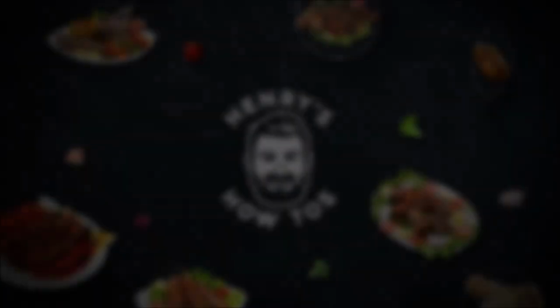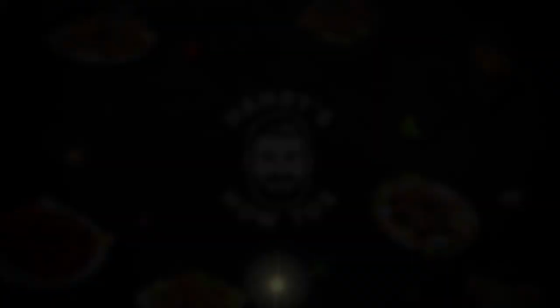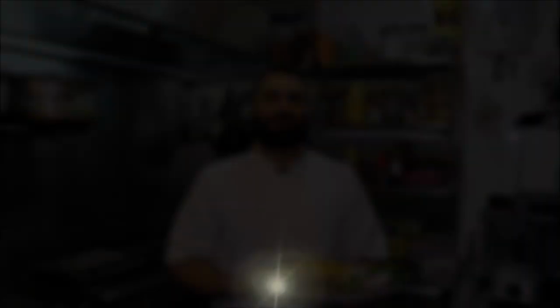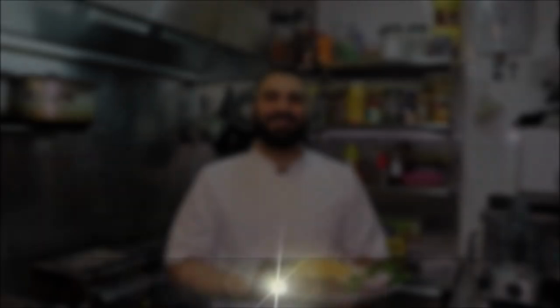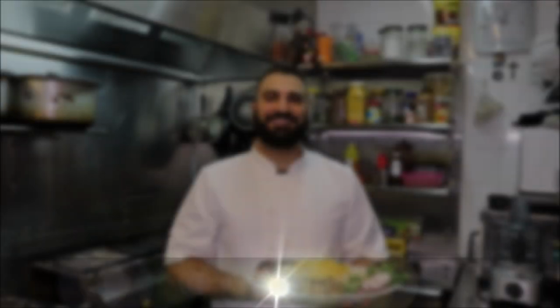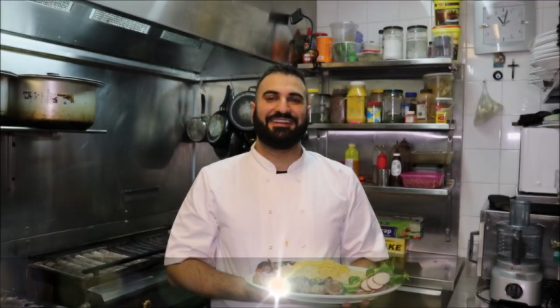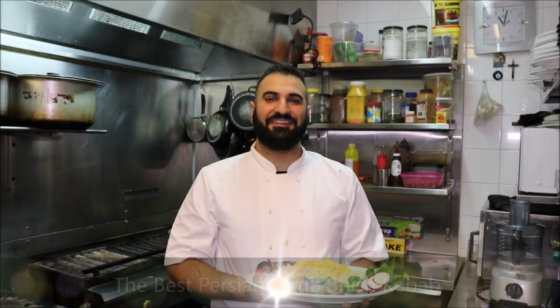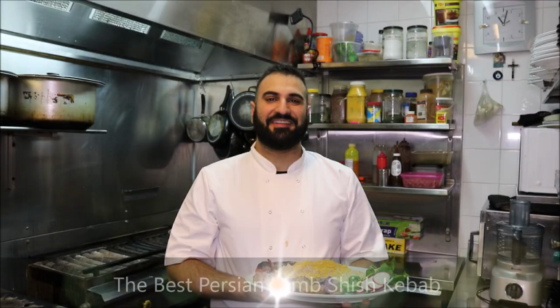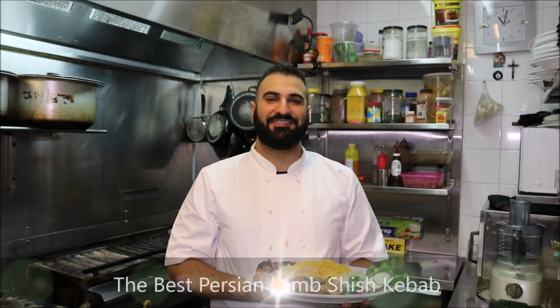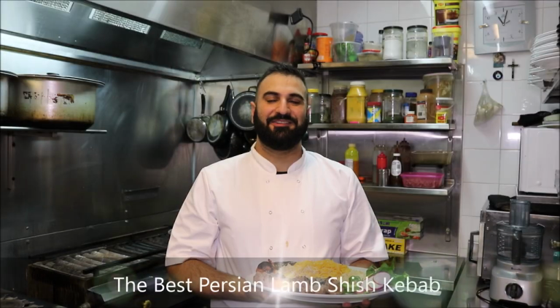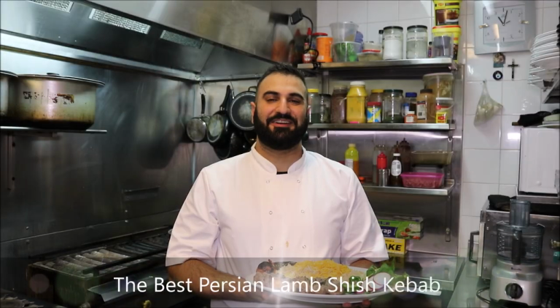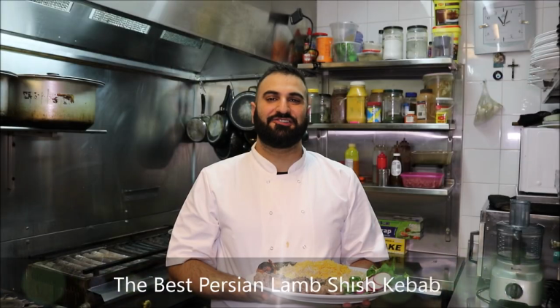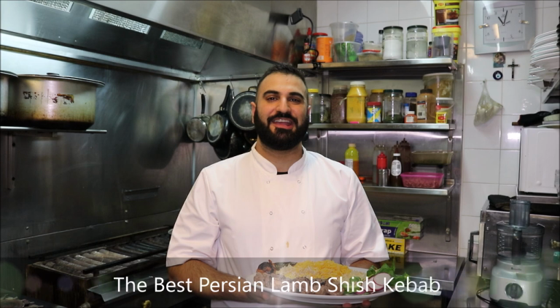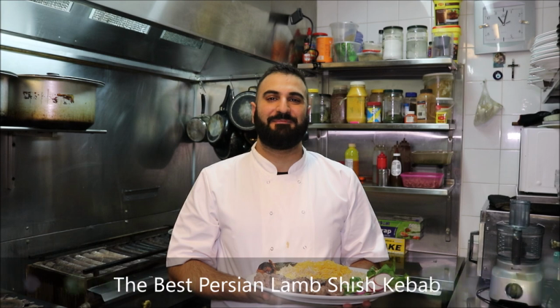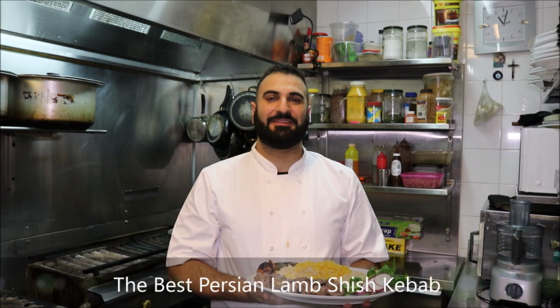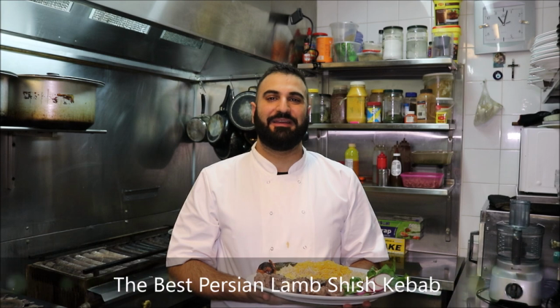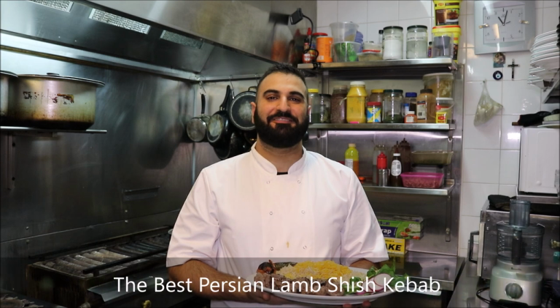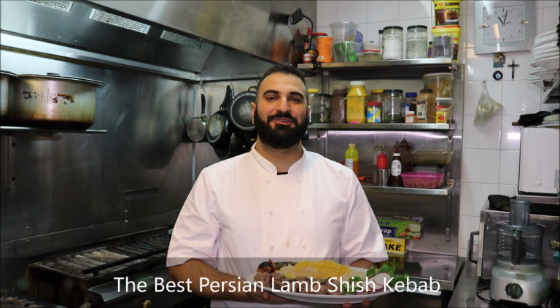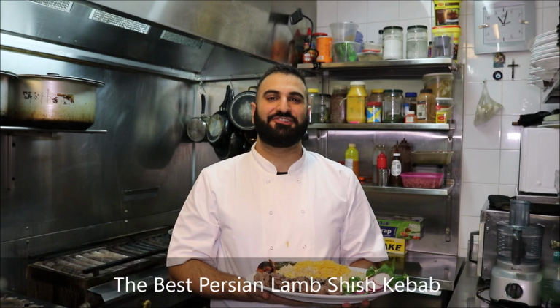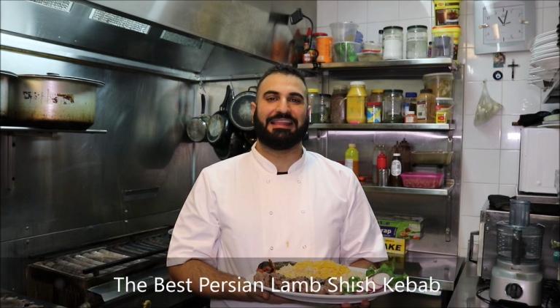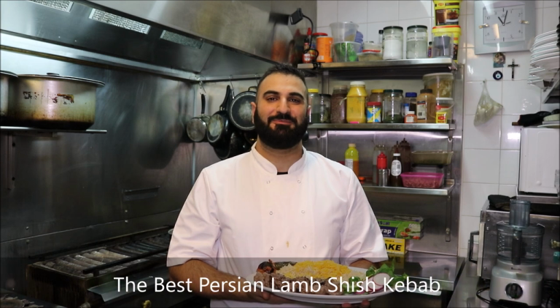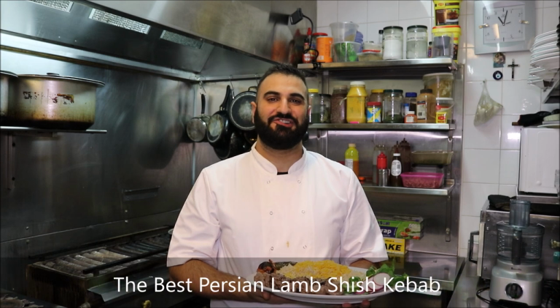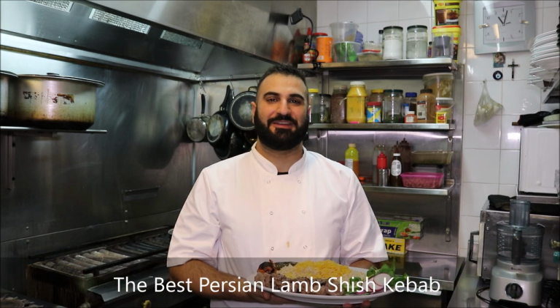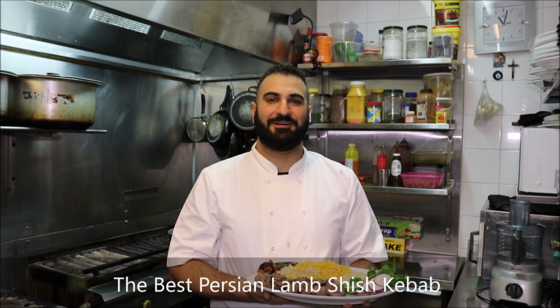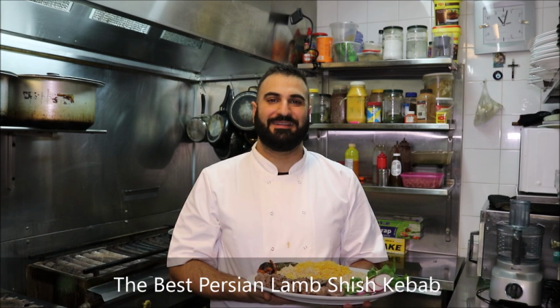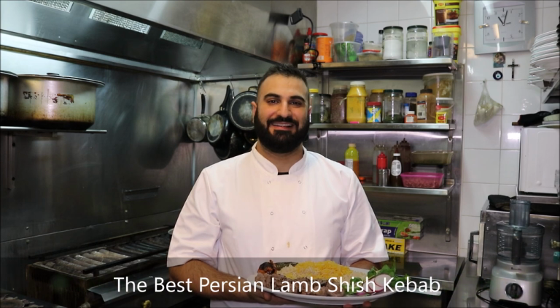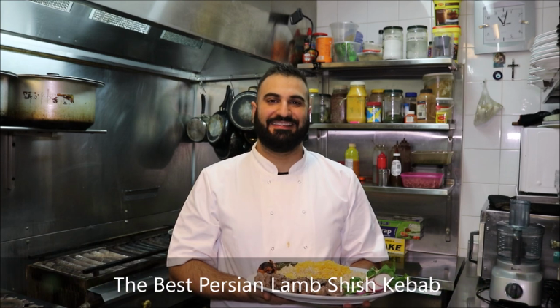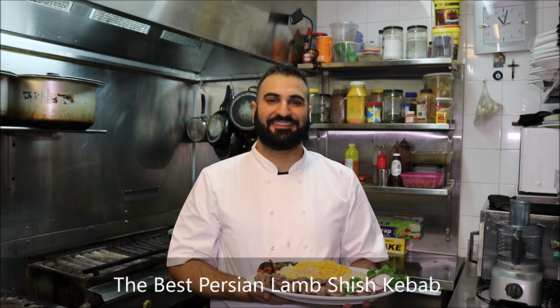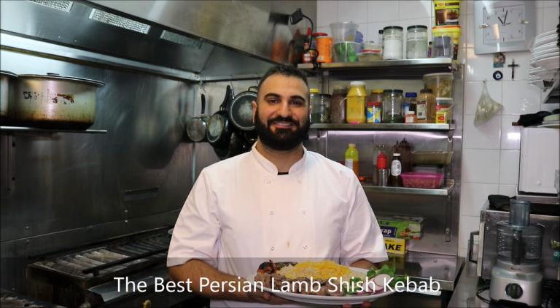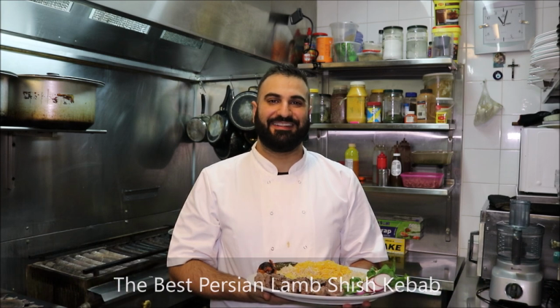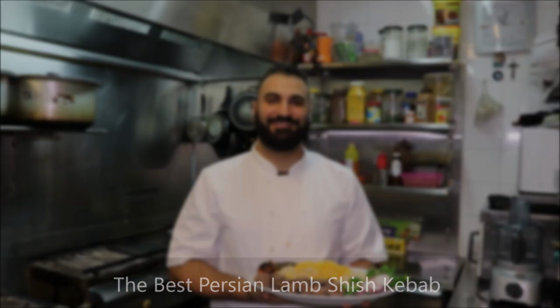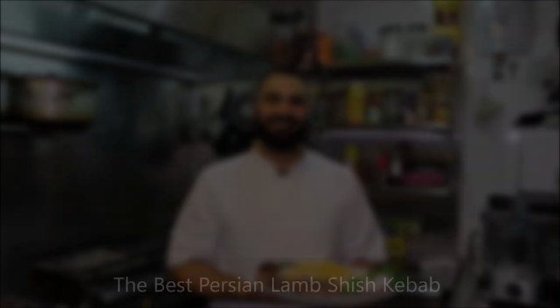Hey everybody, it's Henry's How To's. I'm going to show you how to make the best Persian lamb shish kebab. Let's get straight into it.